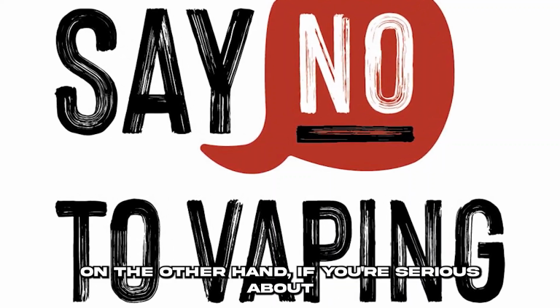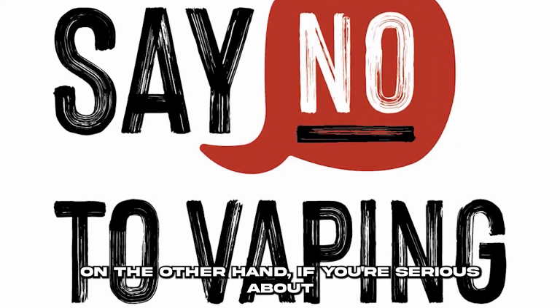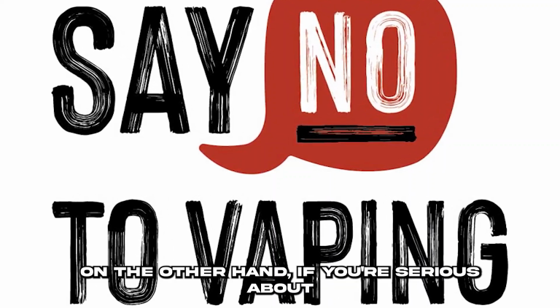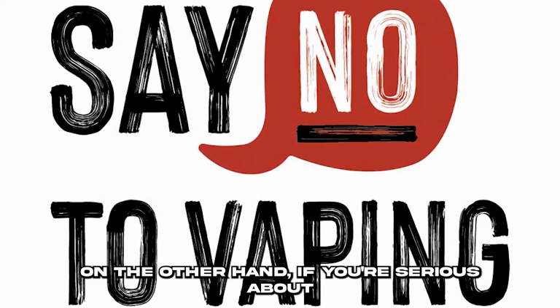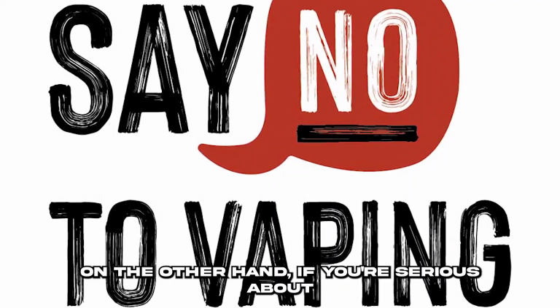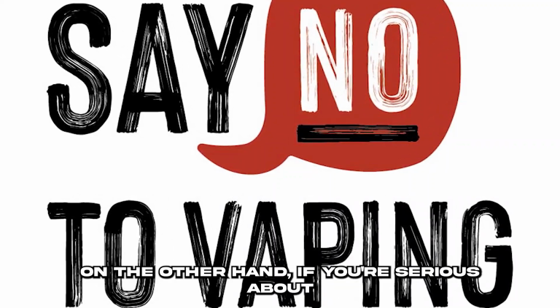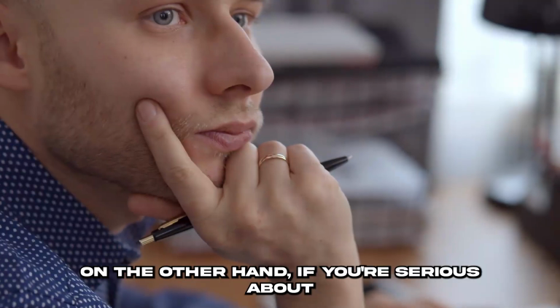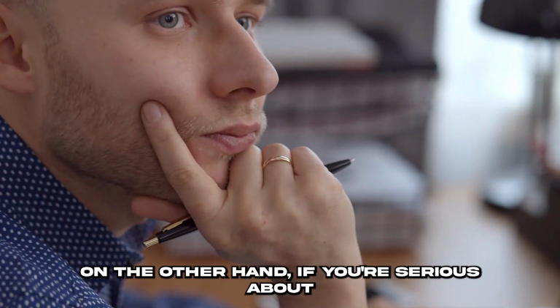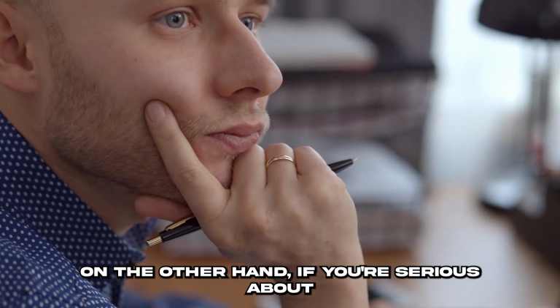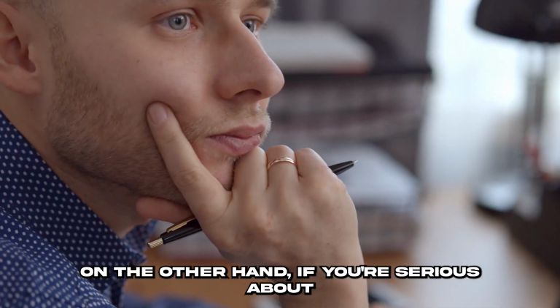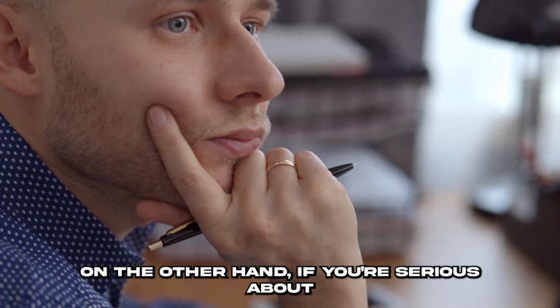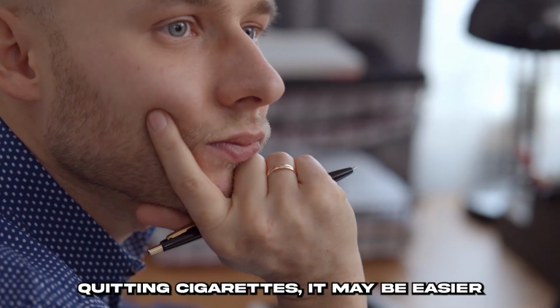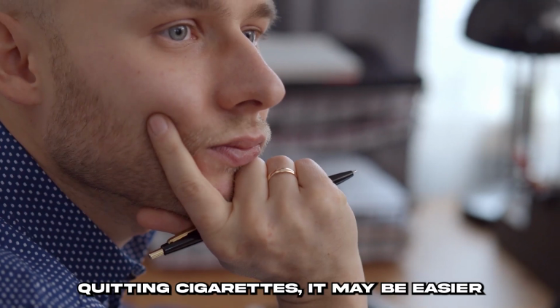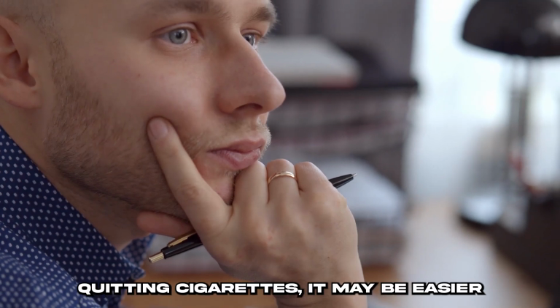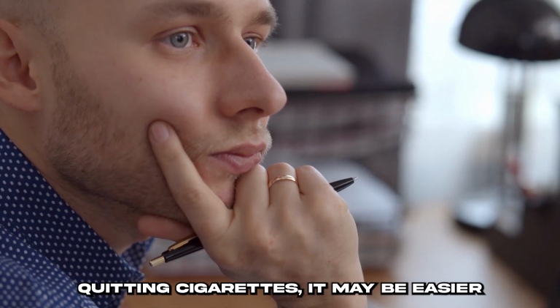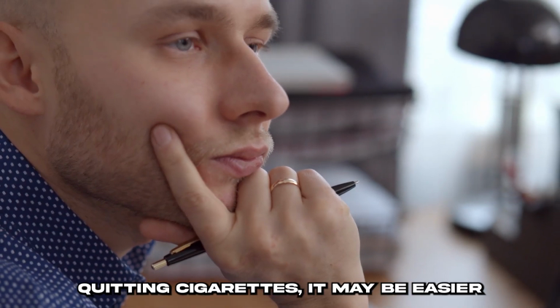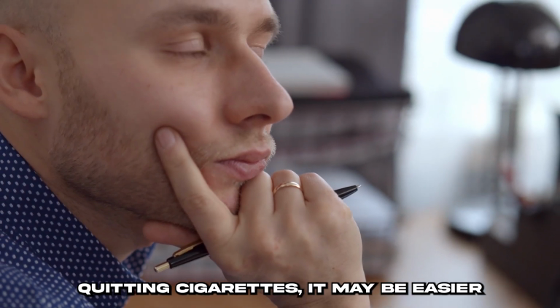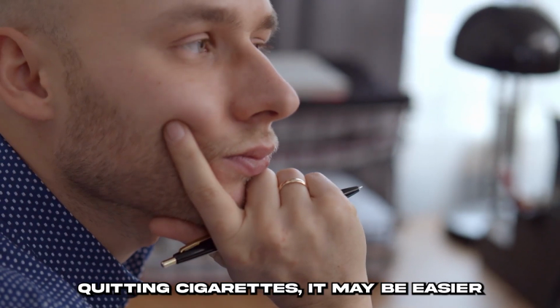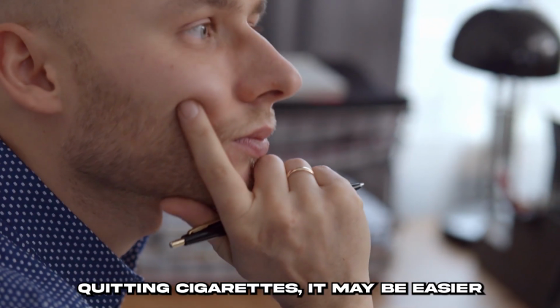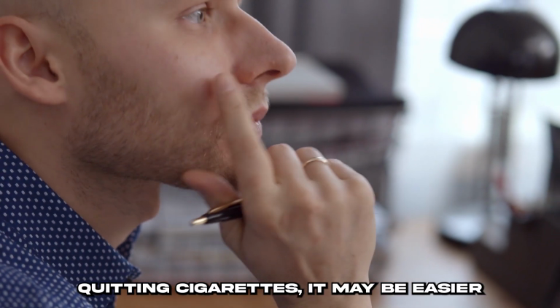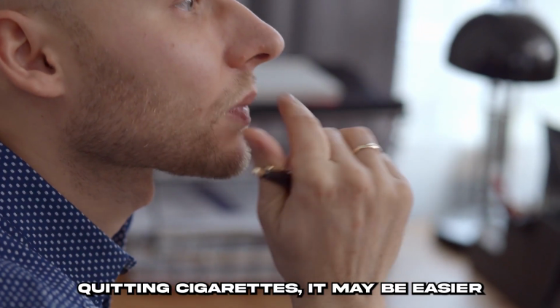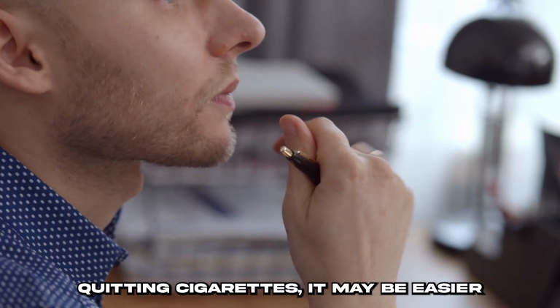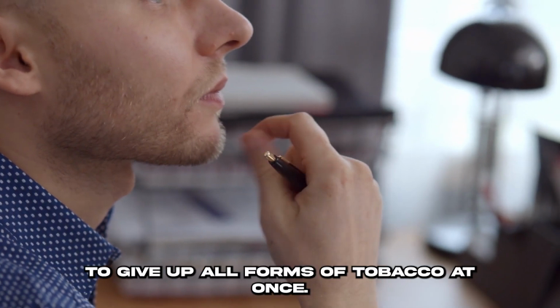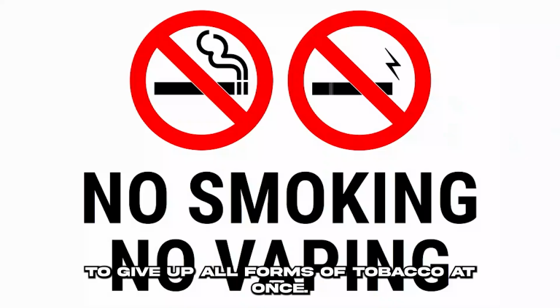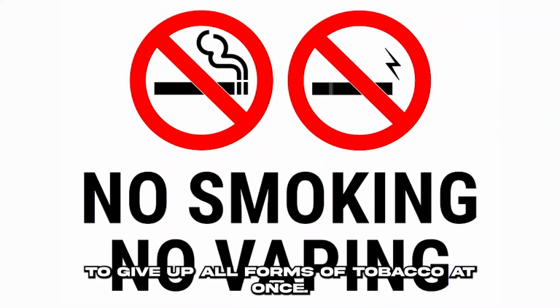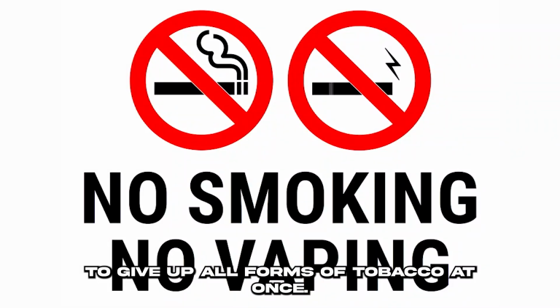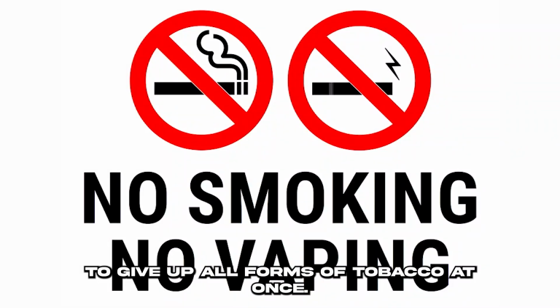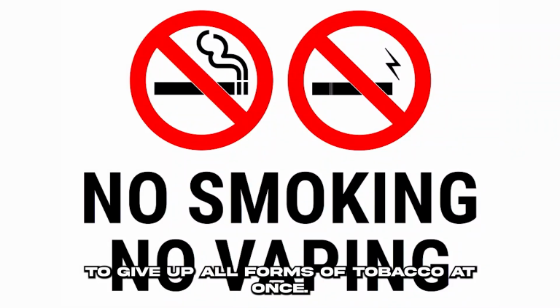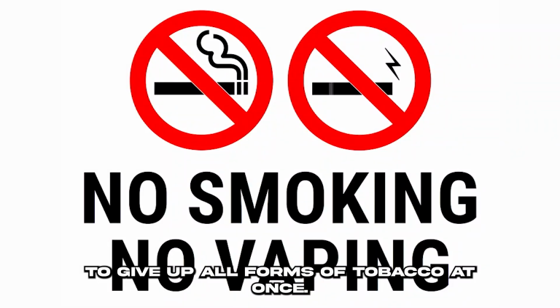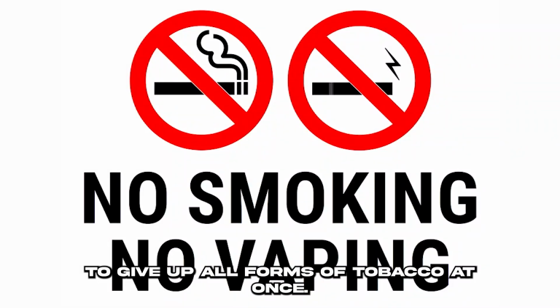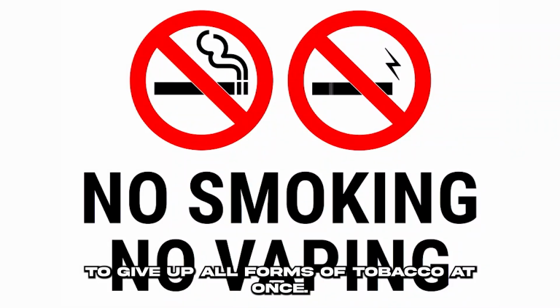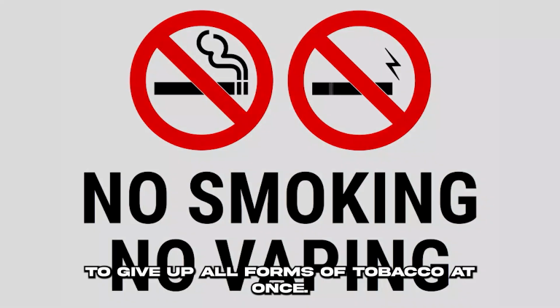It is recommended that you give up tobacco in its entirety all at once if you are a vaper who also smokes or uses other tobacco products. If you're serious about quitting cigarettes, it may be easier to give up all forms of tobacco at once.